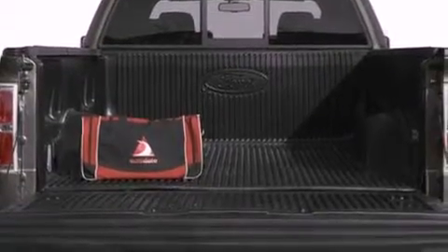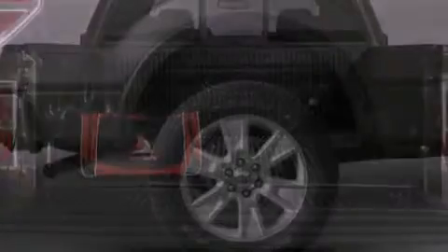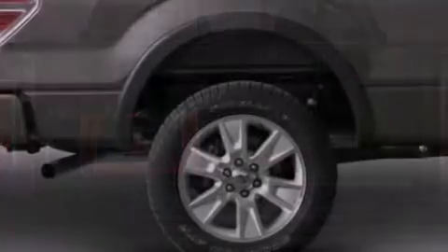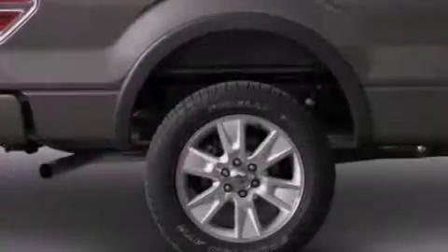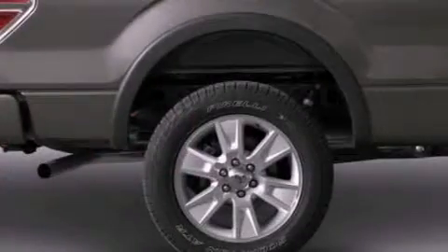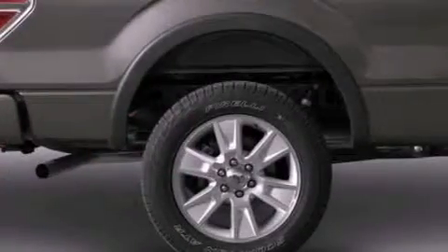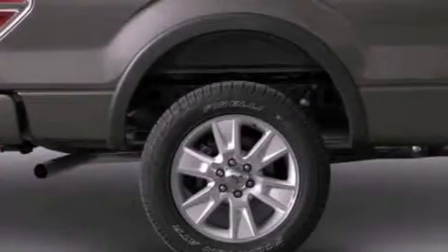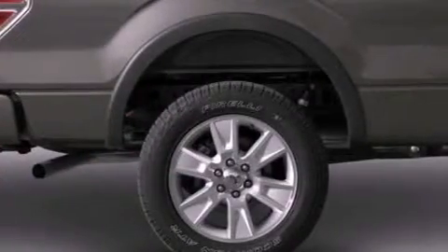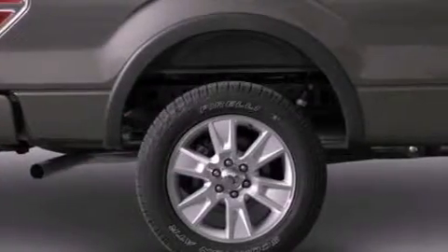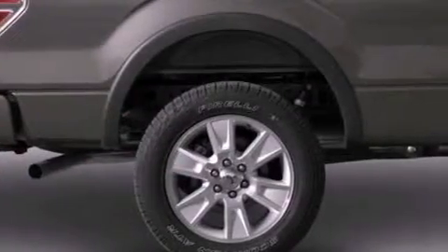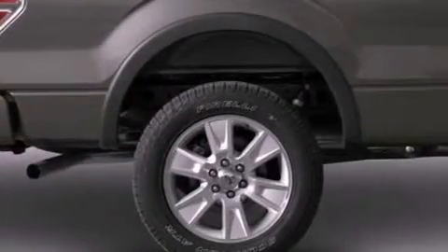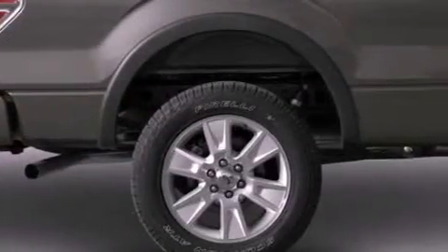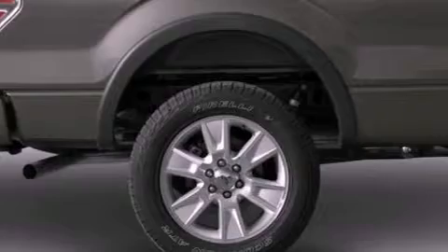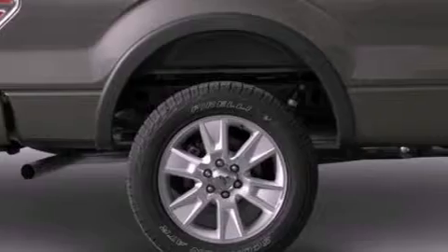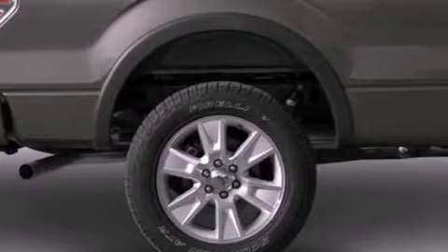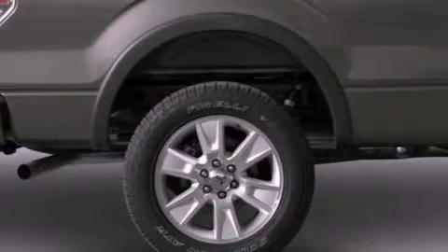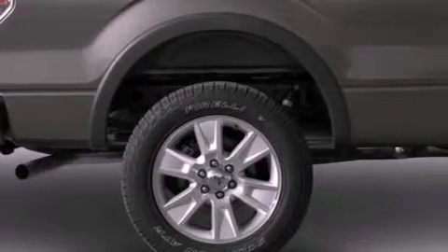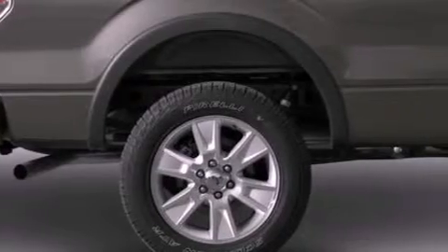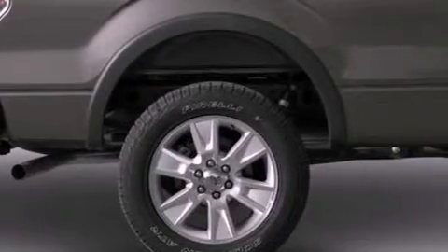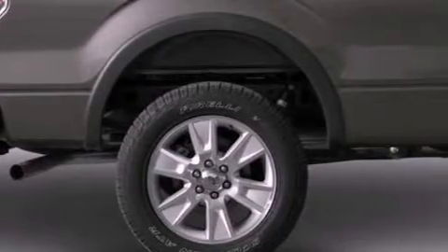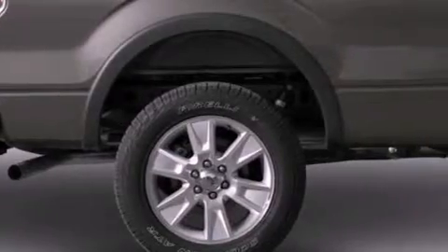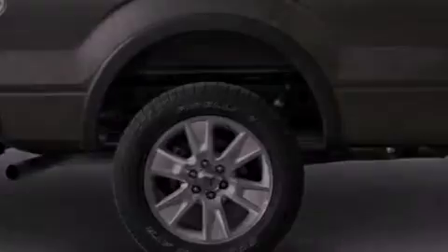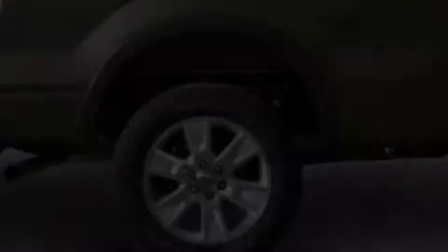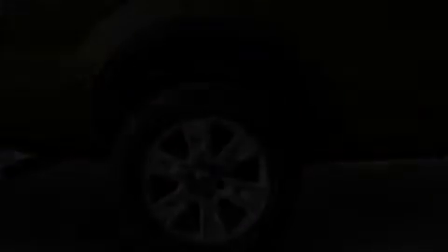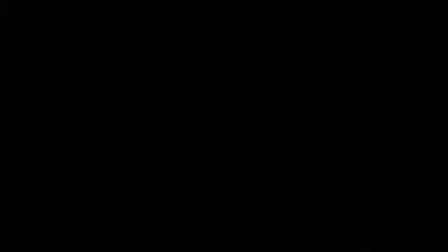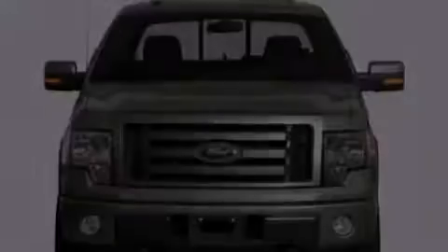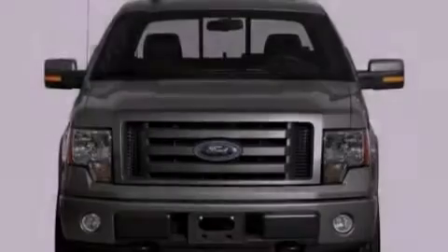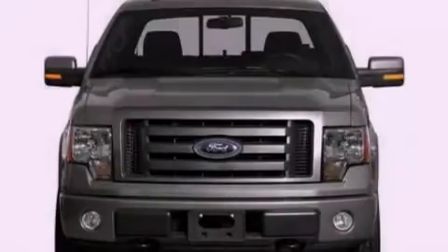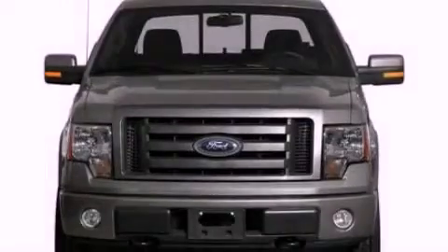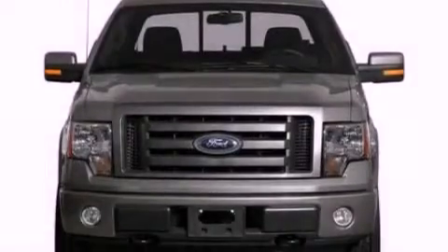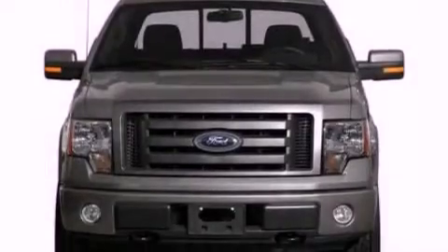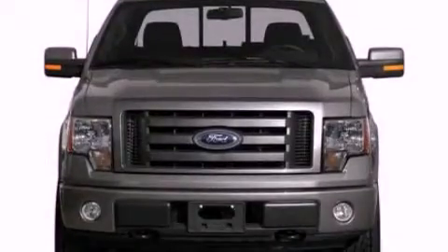12-volt power outlets, an anti-lock braking system, side curtain airbags, door reinforcement beams, and power windows.